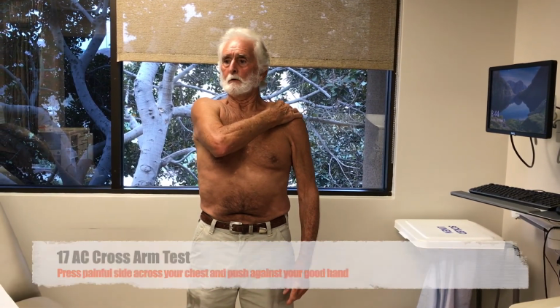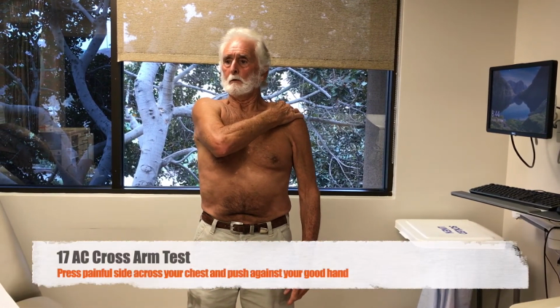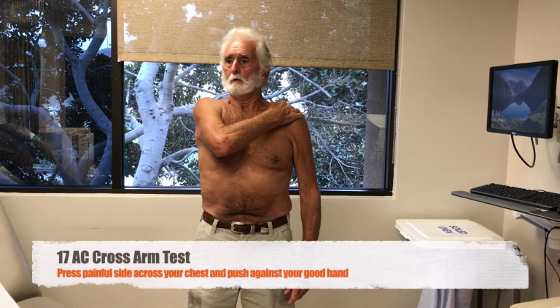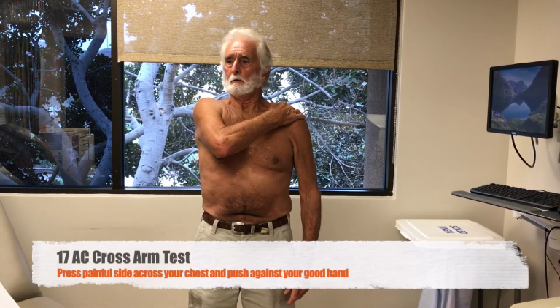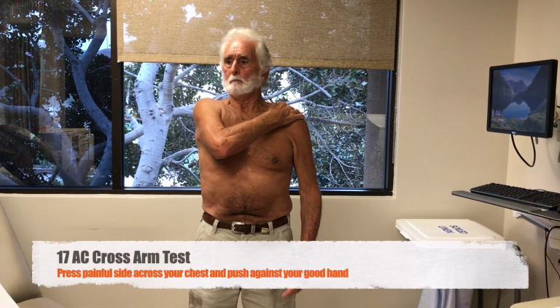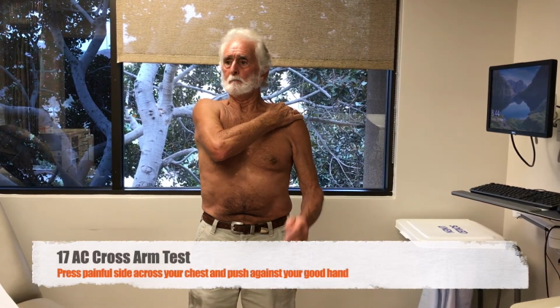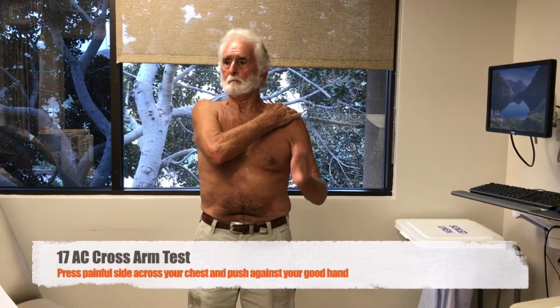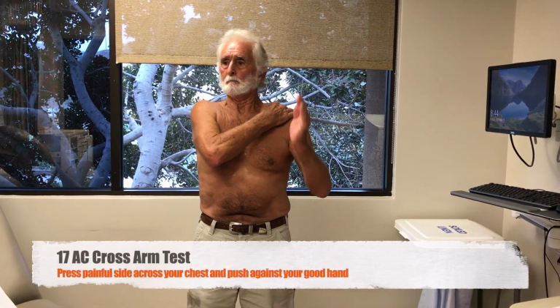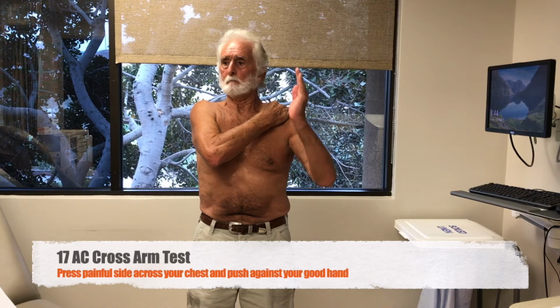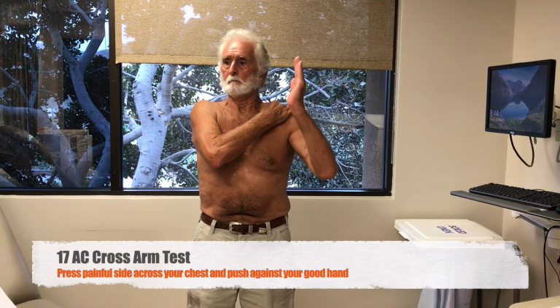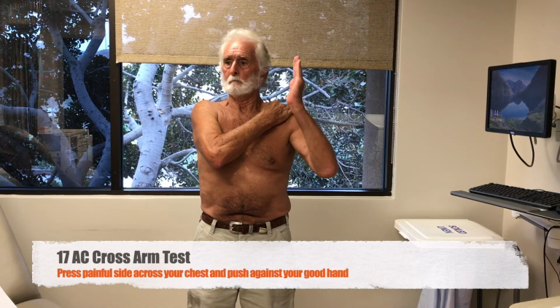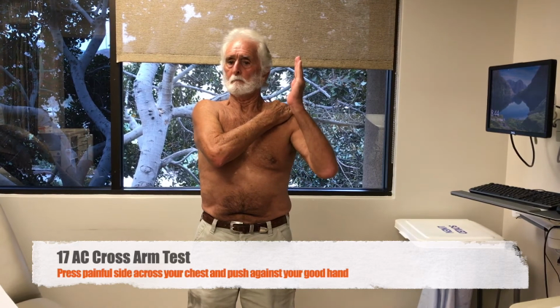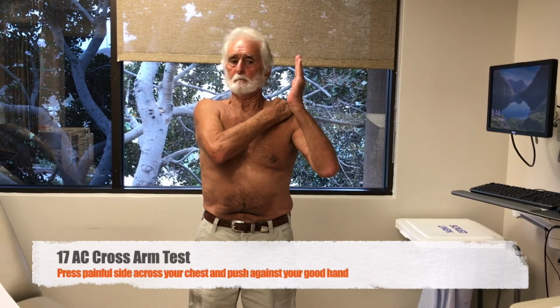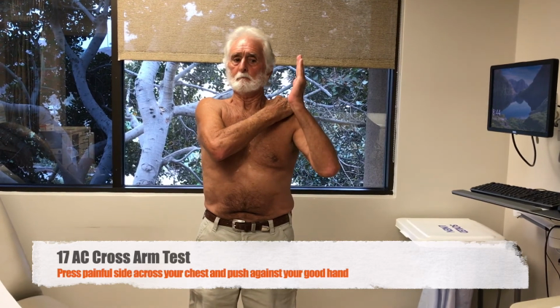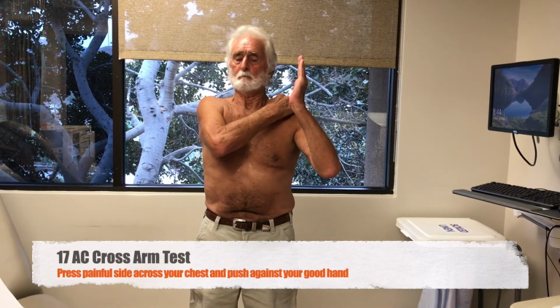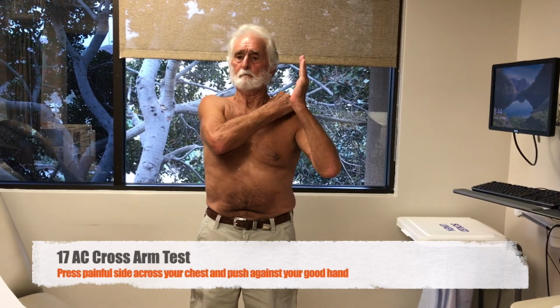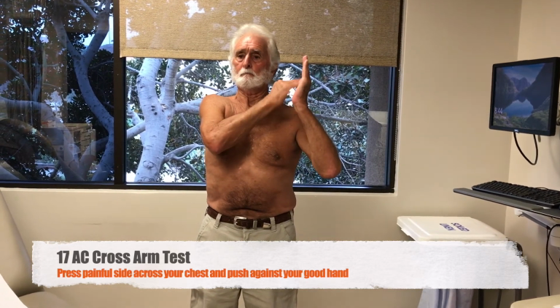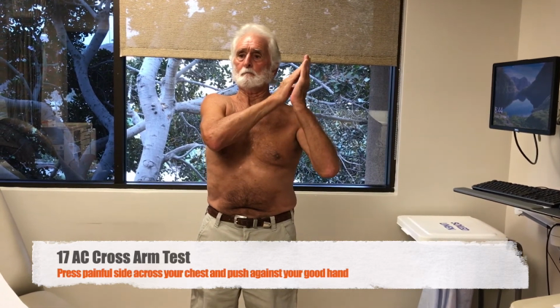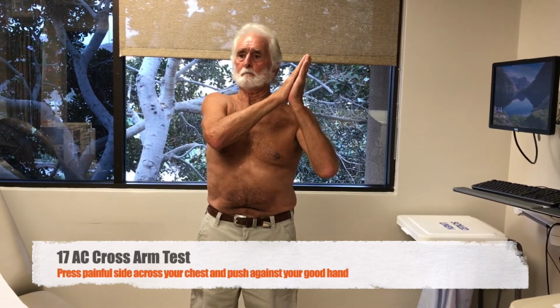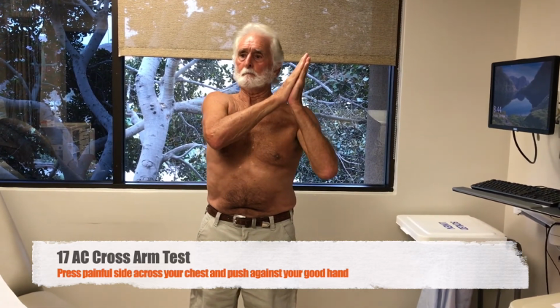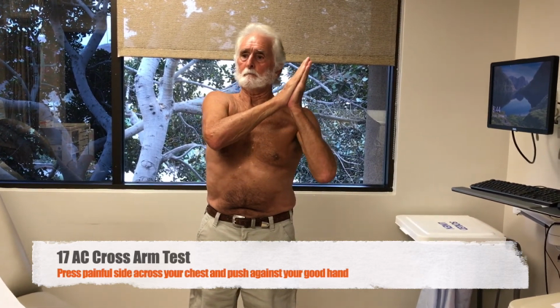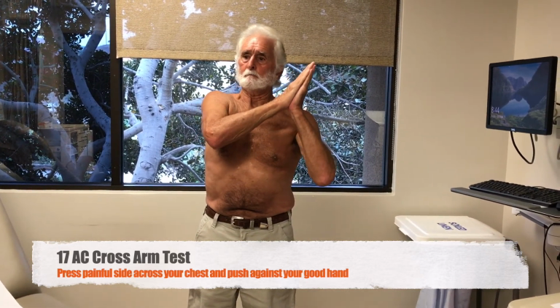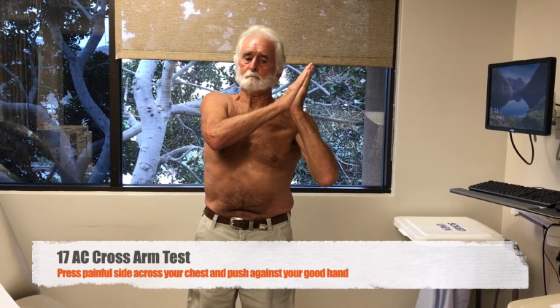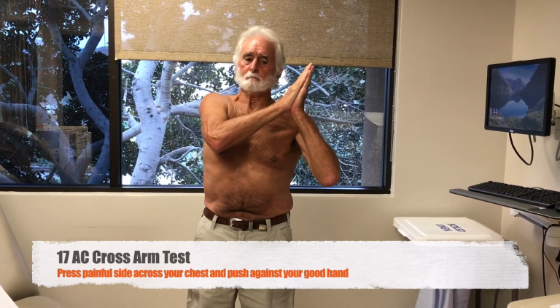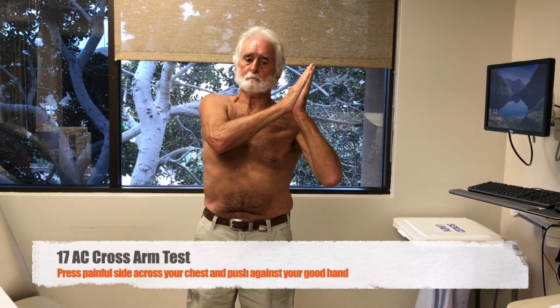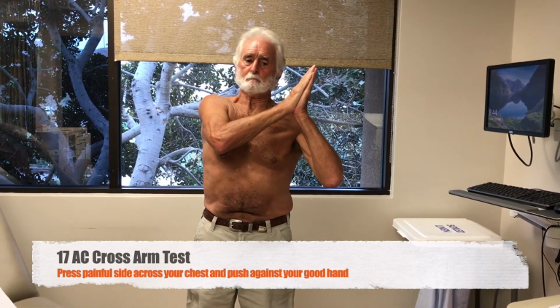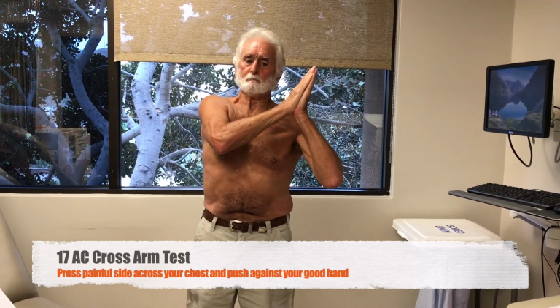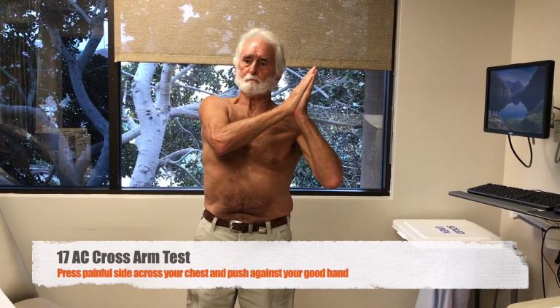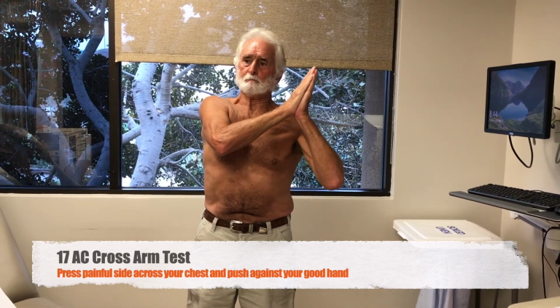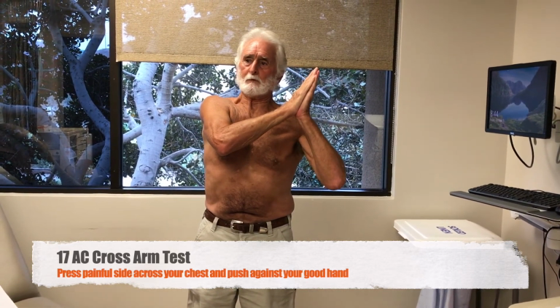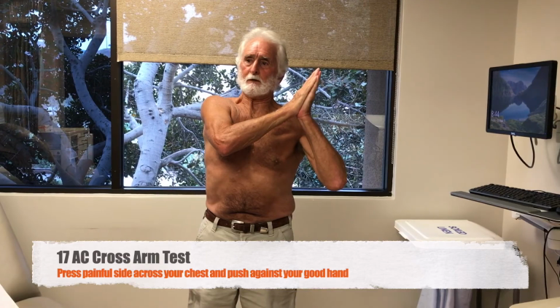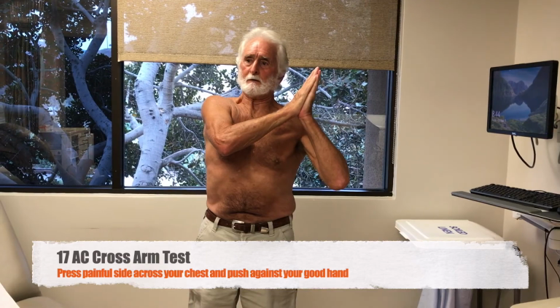Finally, take your good arm, put it up and press across with the sore side, and let your provider know if that causes pain on the top of your shoulder.